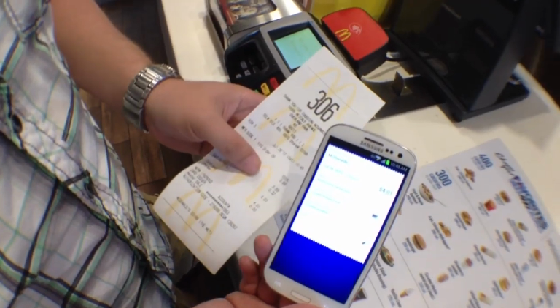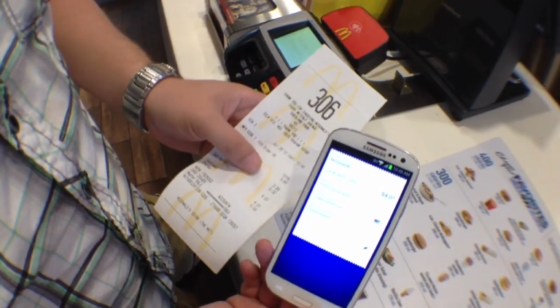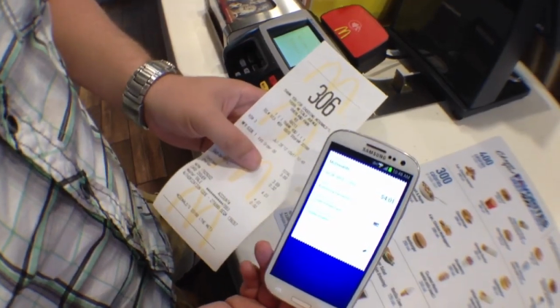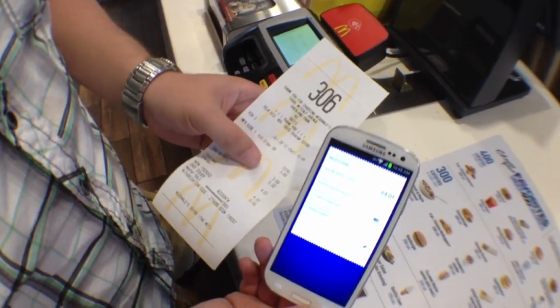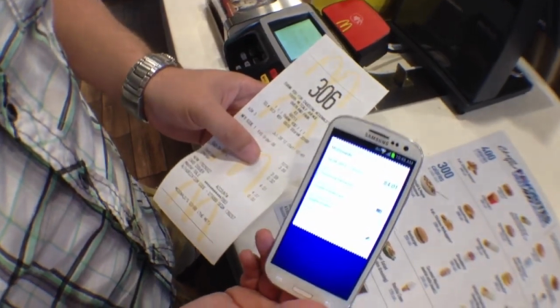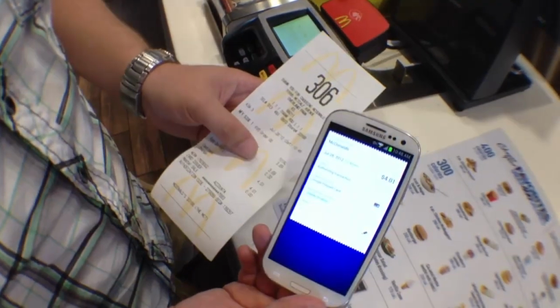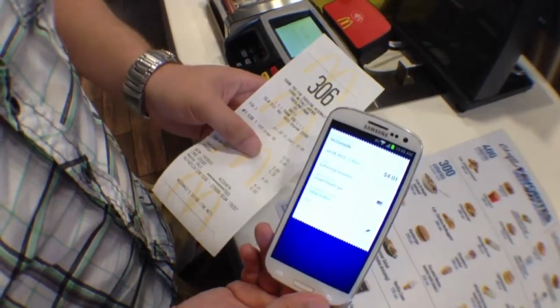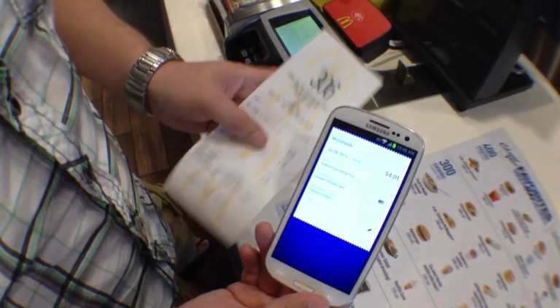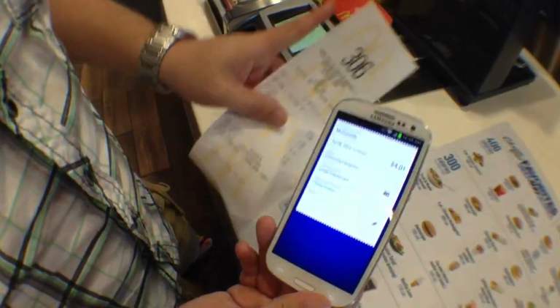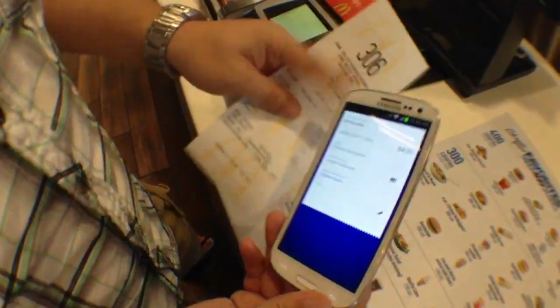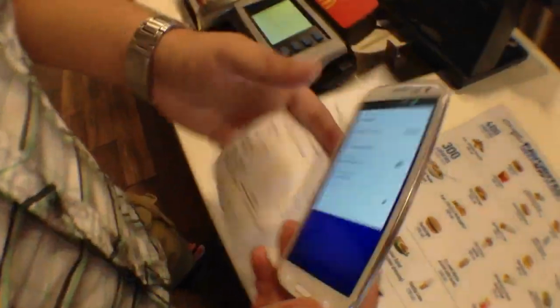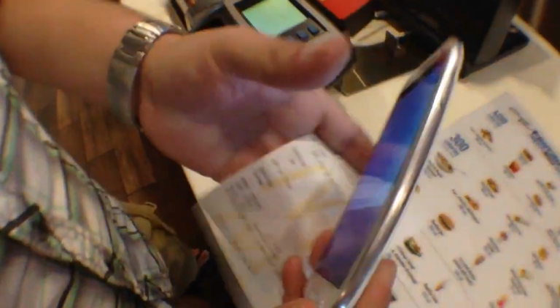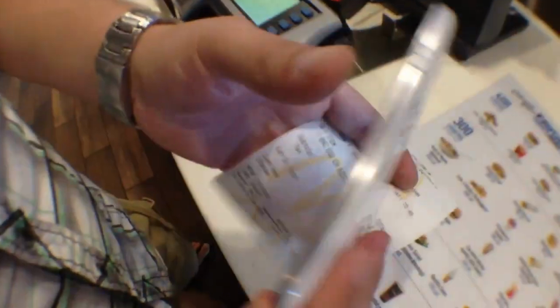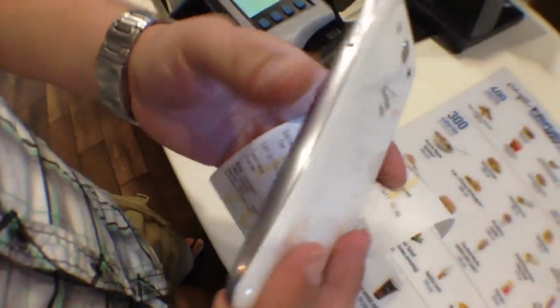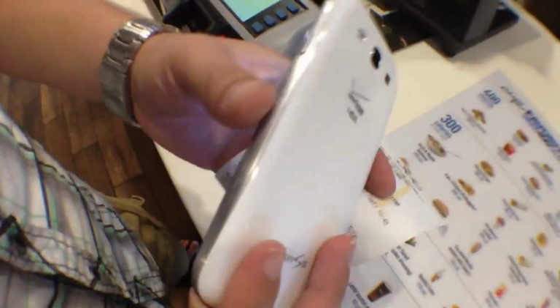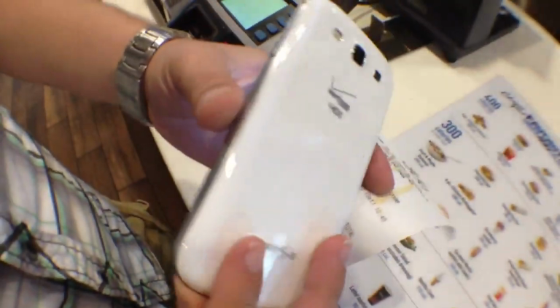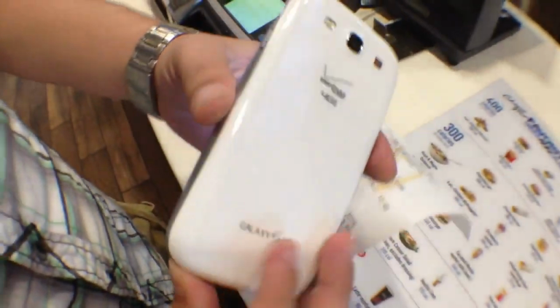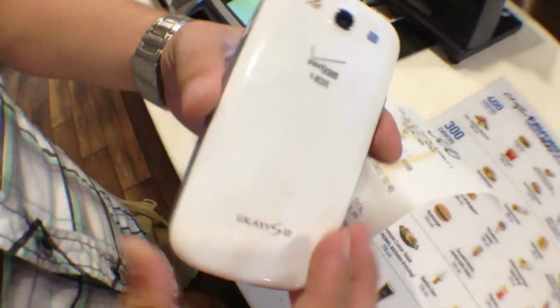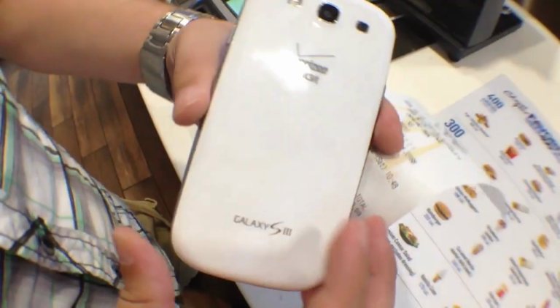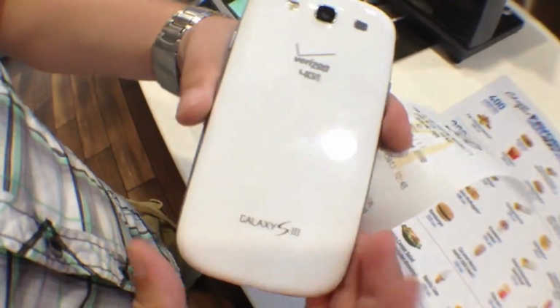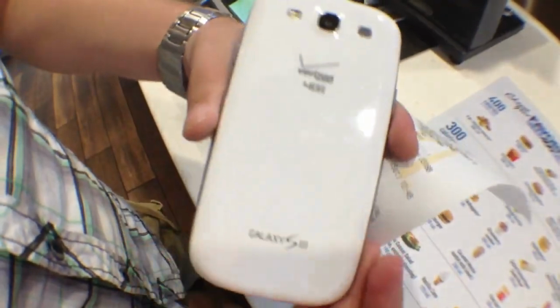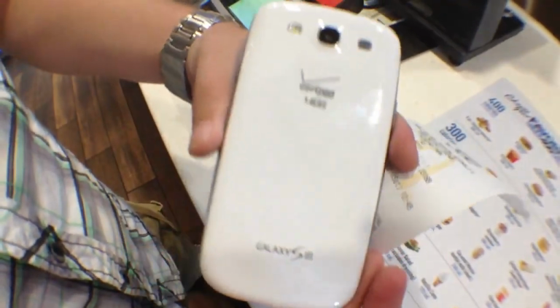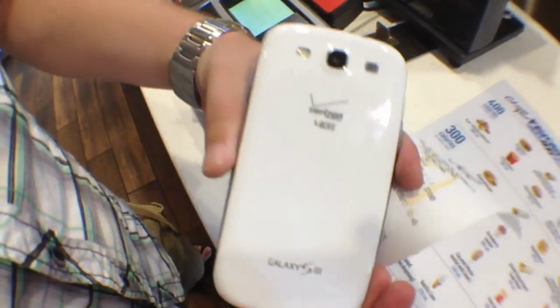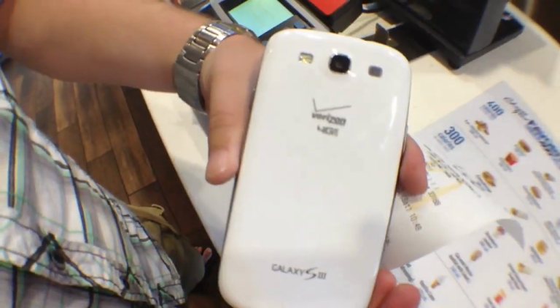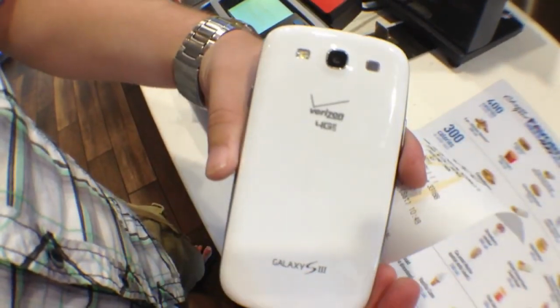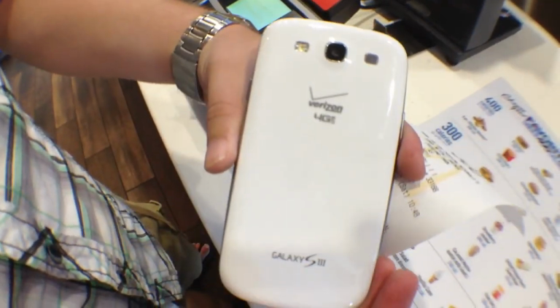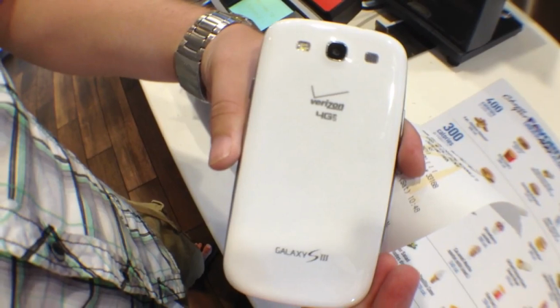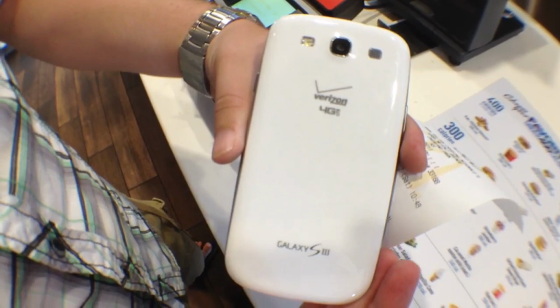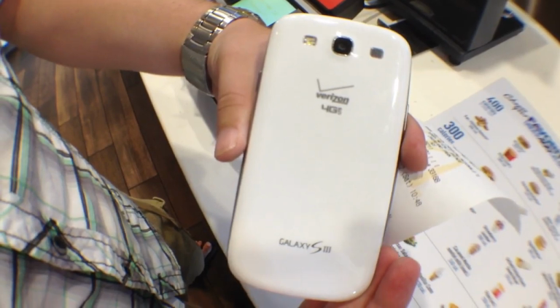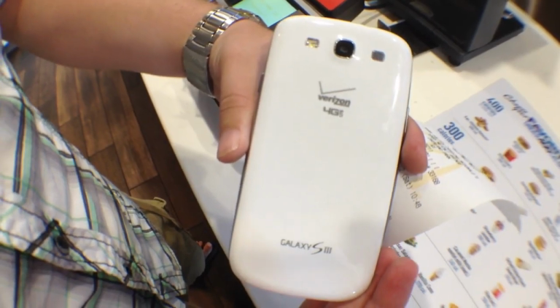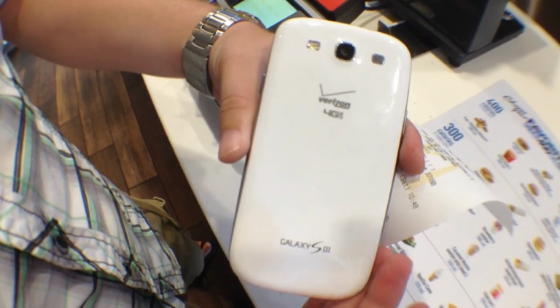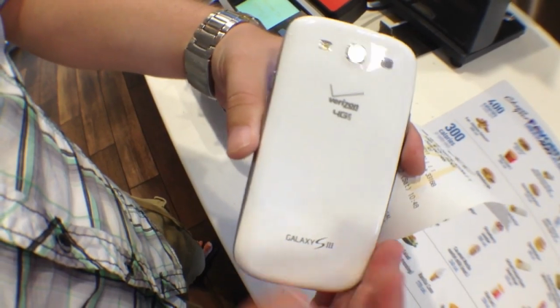And so there you have it — we have Google Wallet running on the Verizon Galaxy S3.